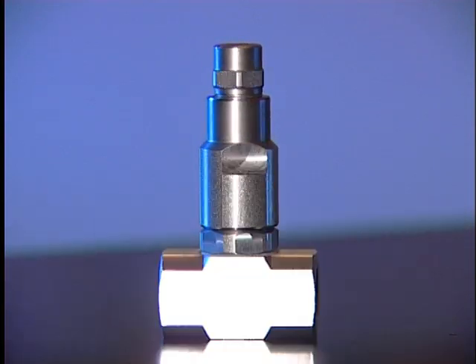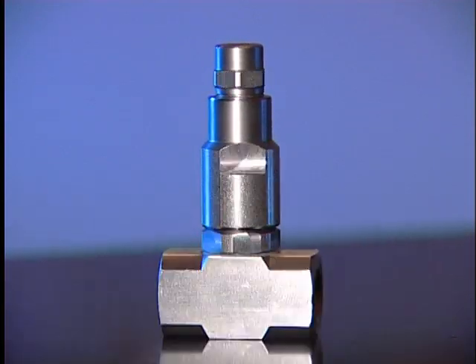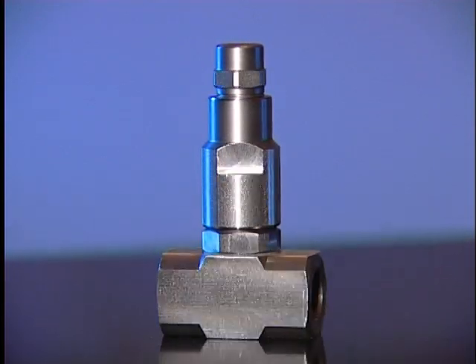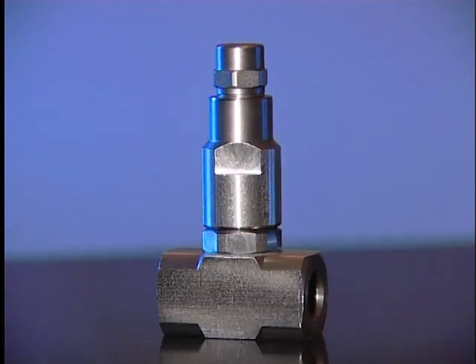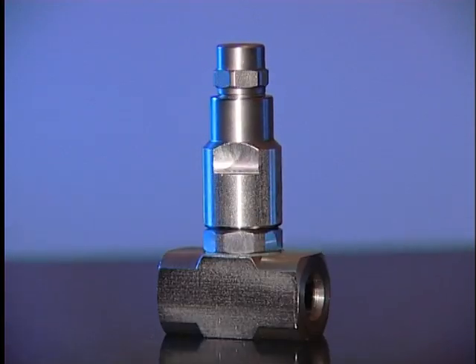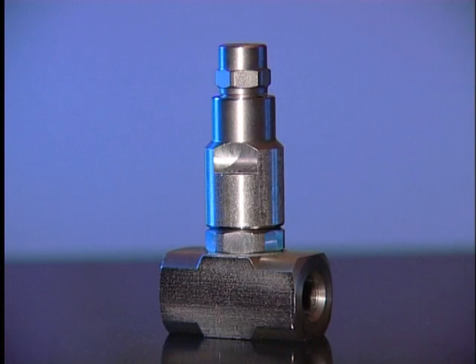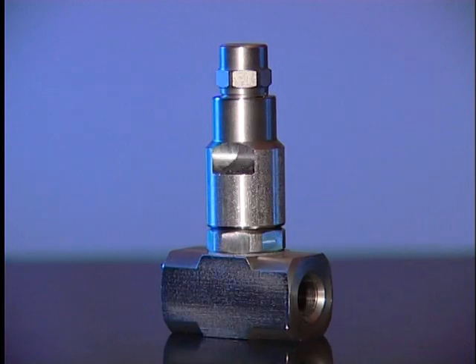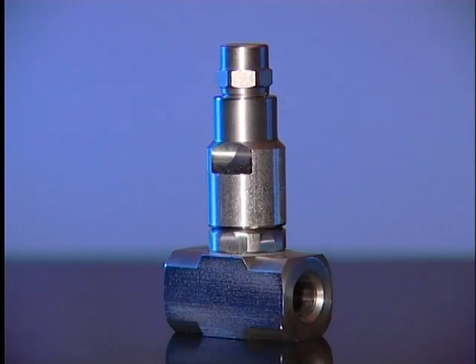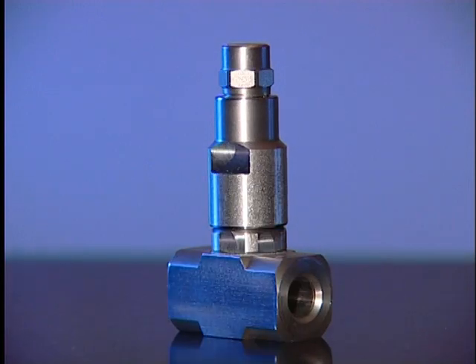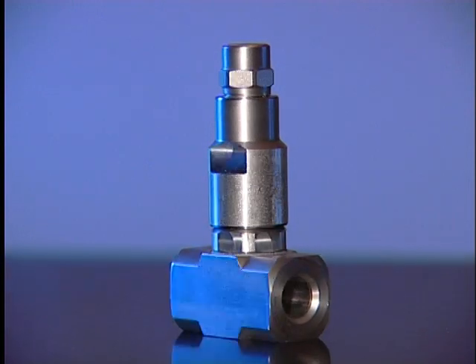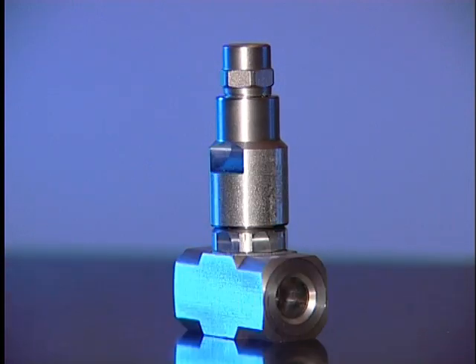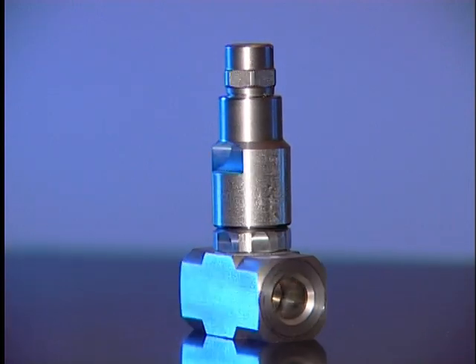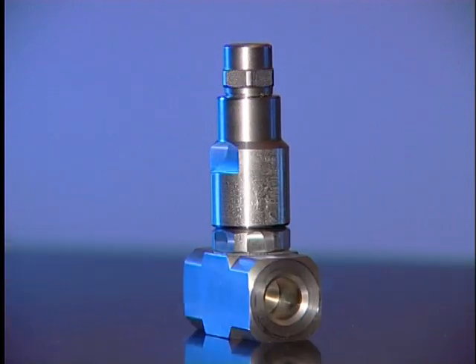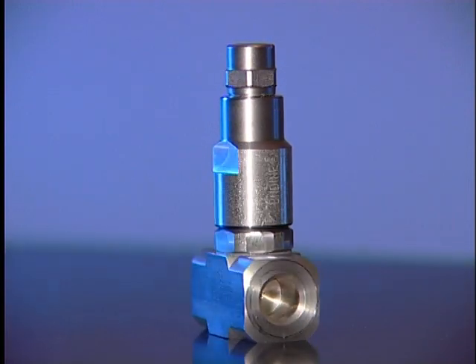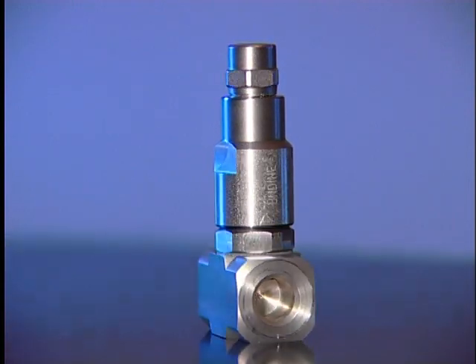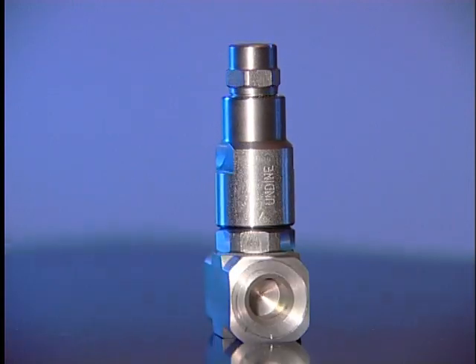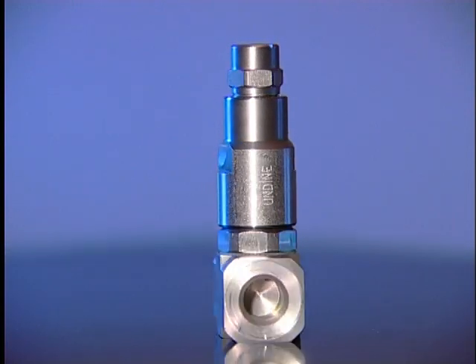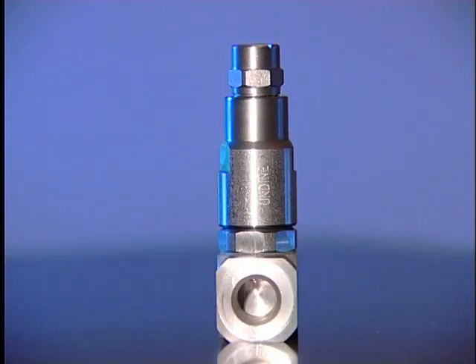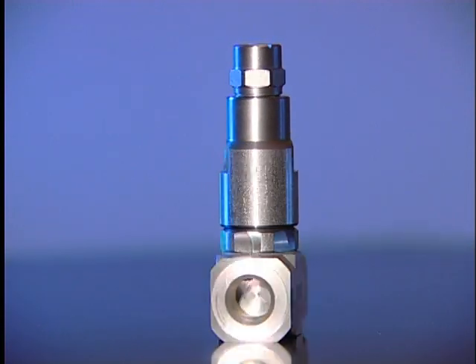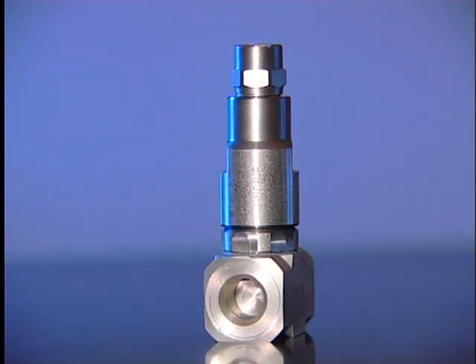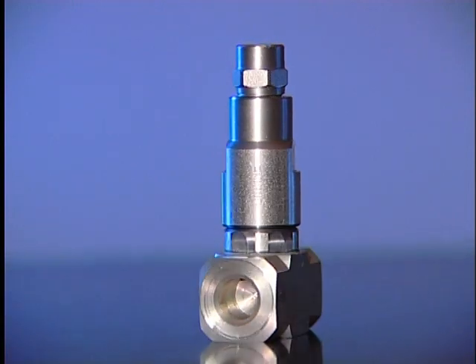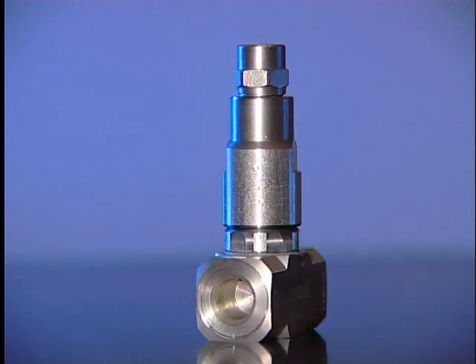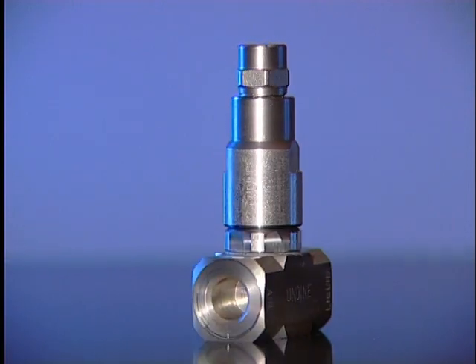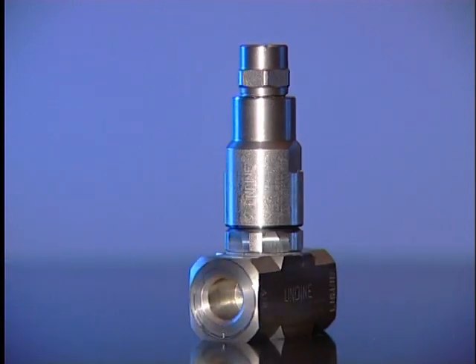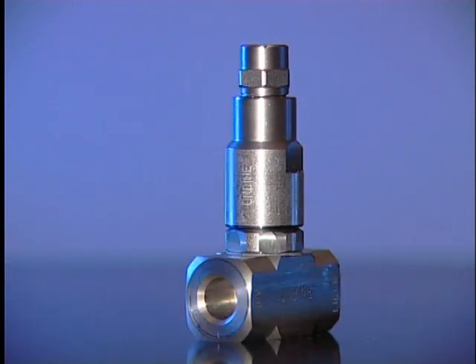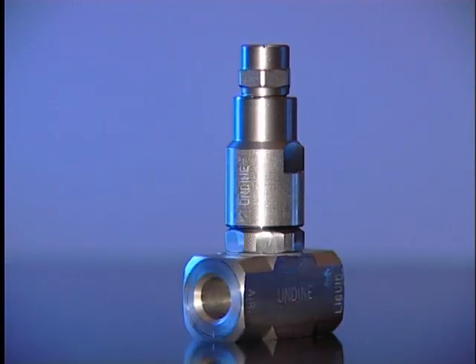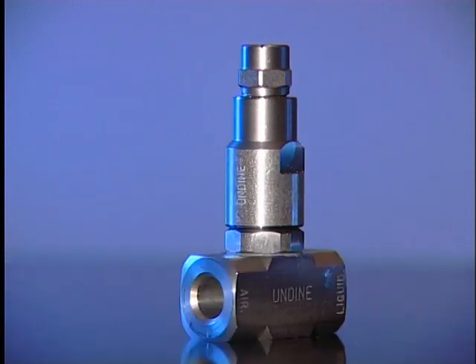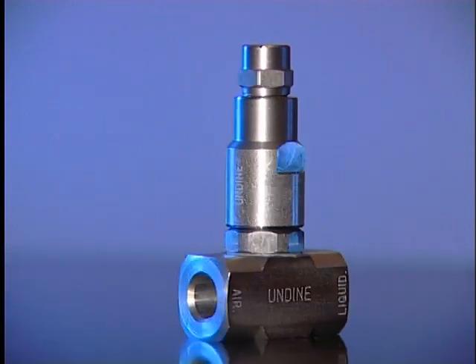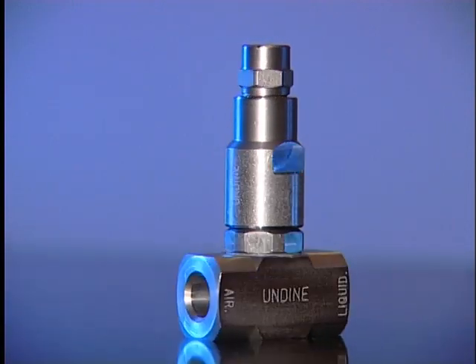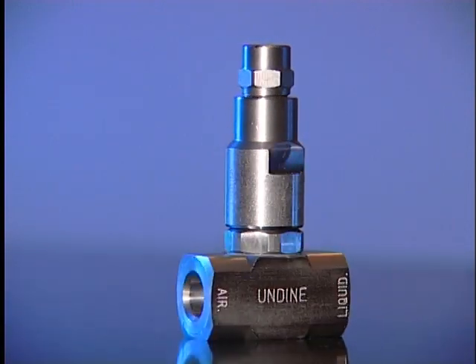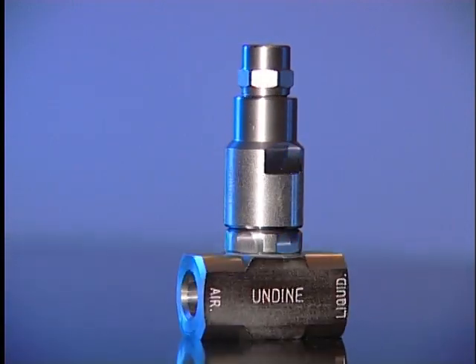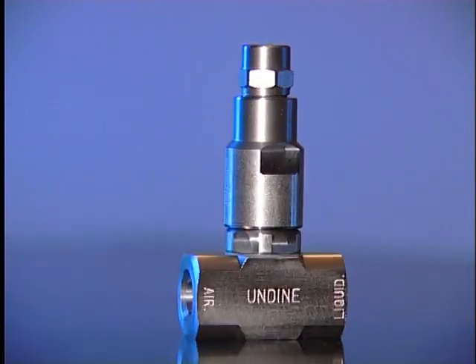Undyne, the new 21st century standard for industrial cleaning.